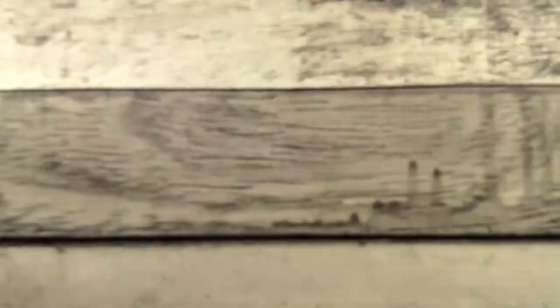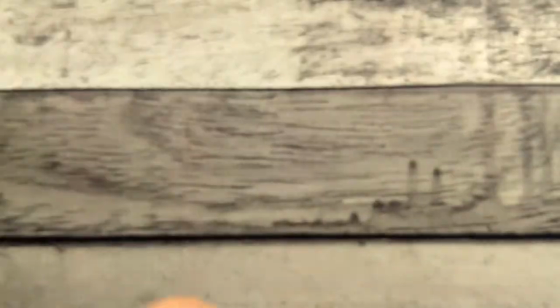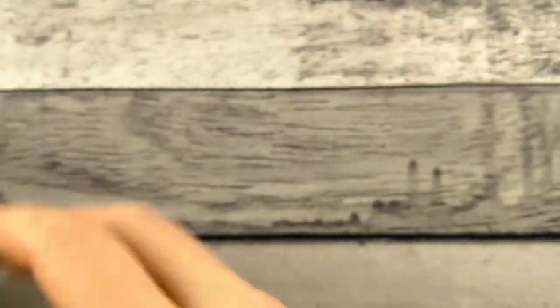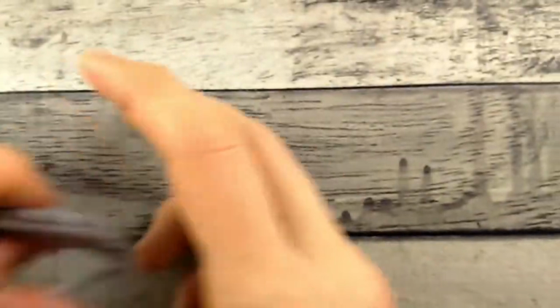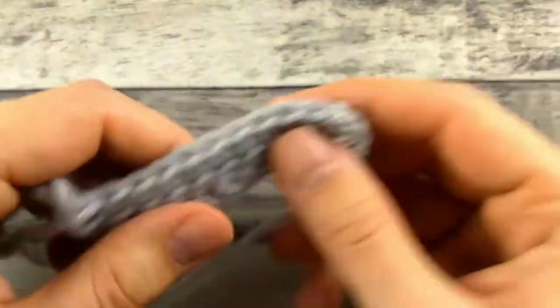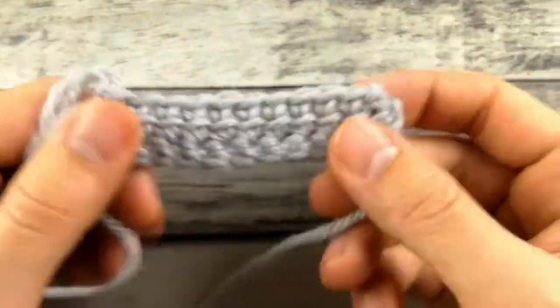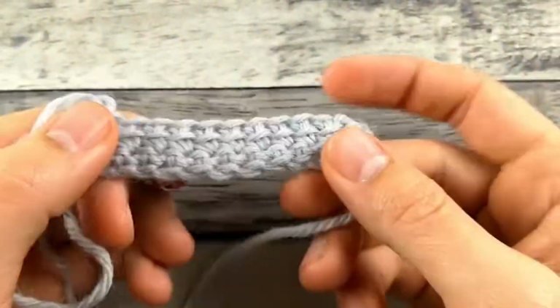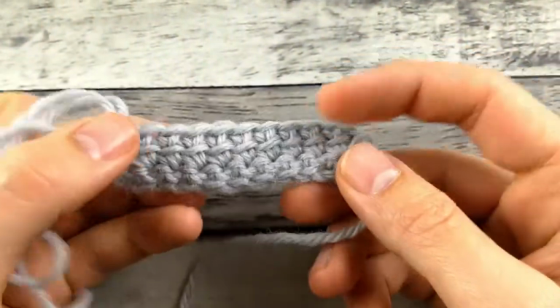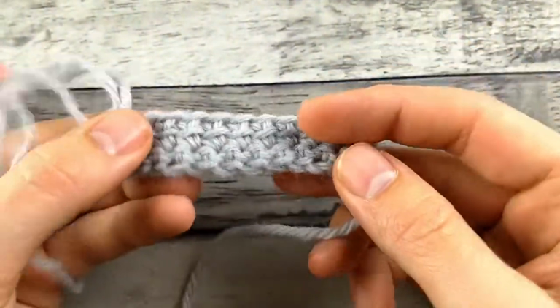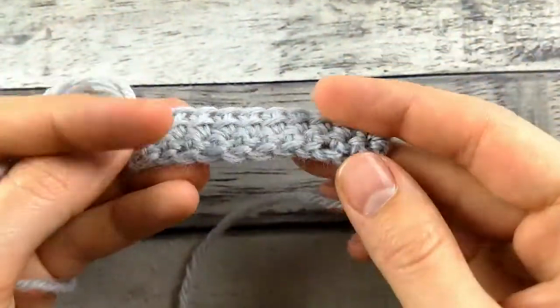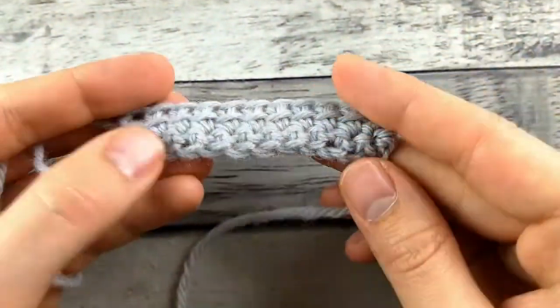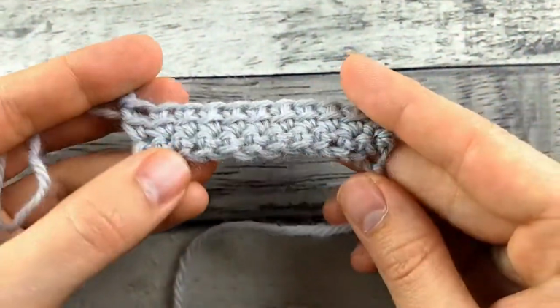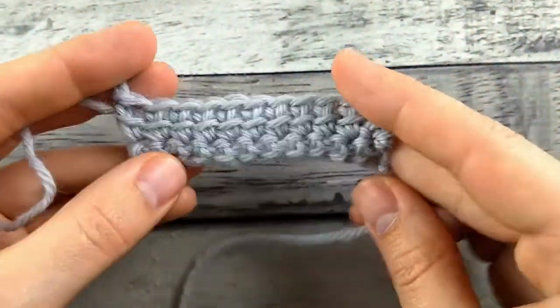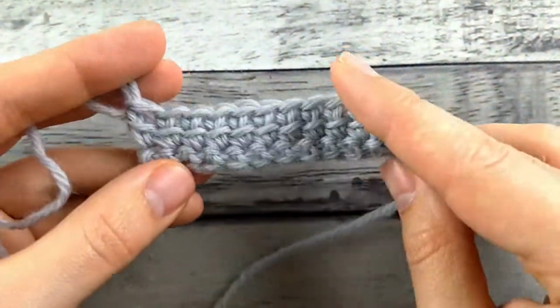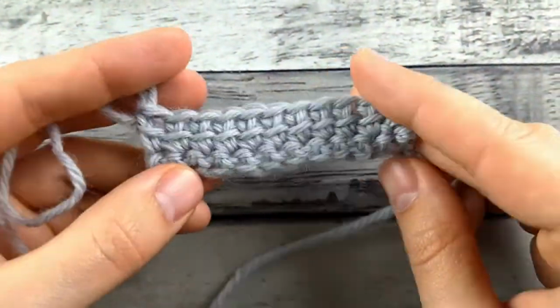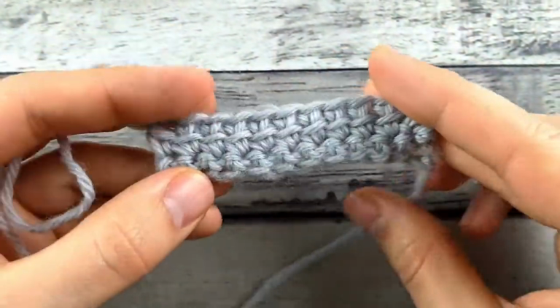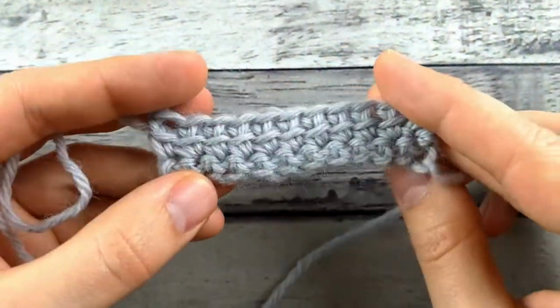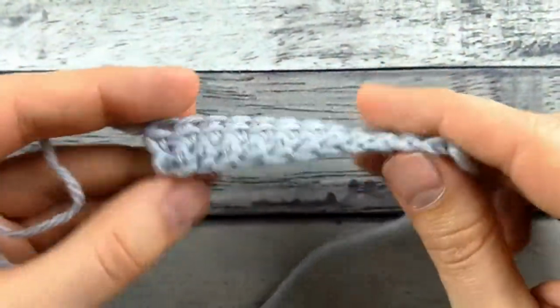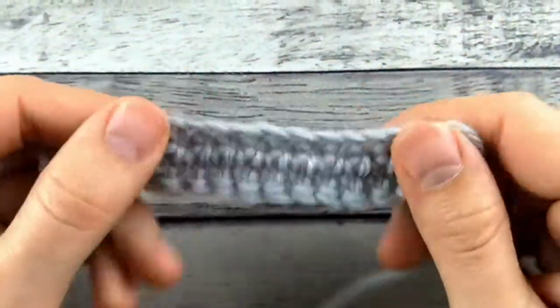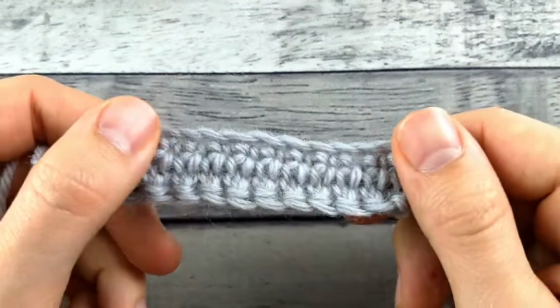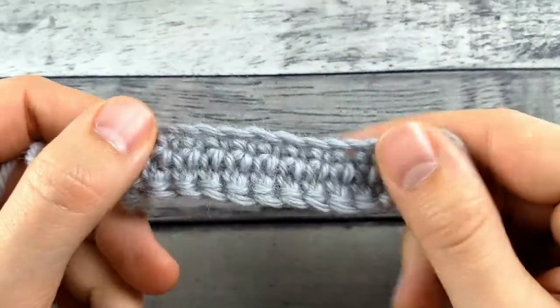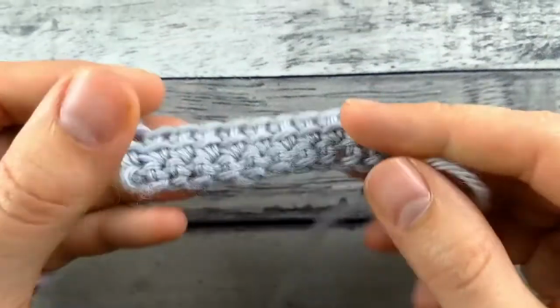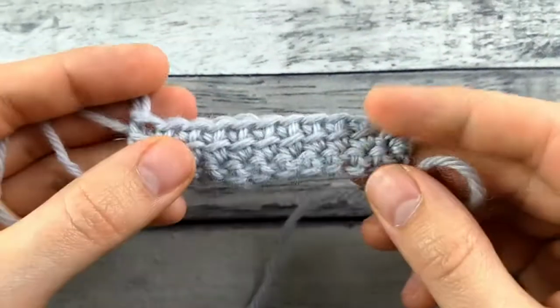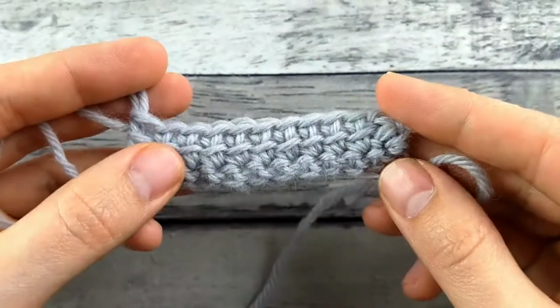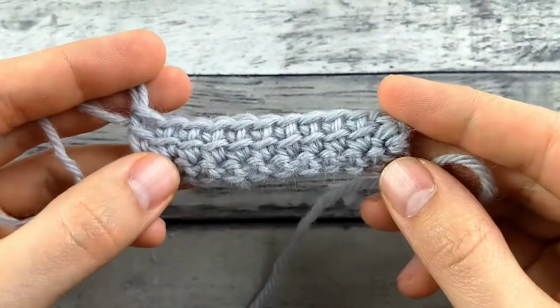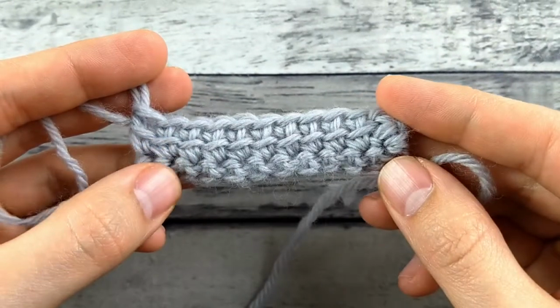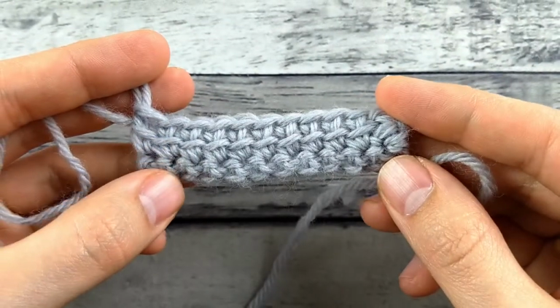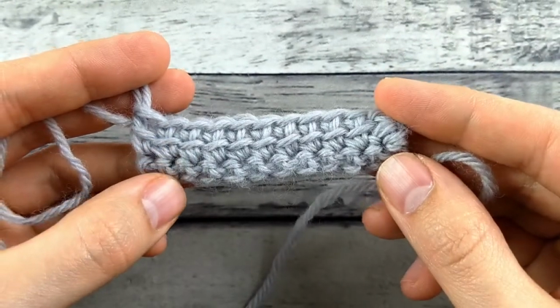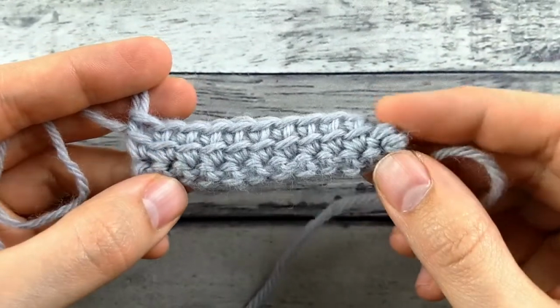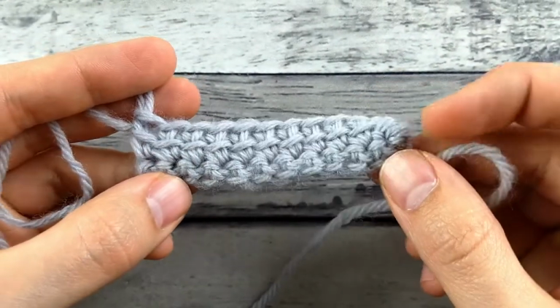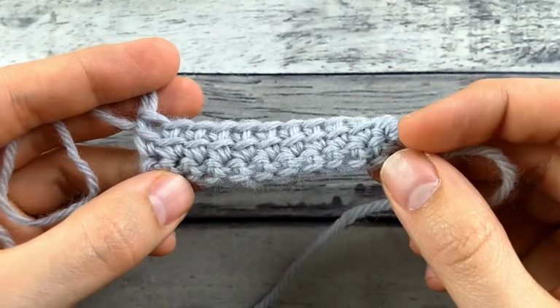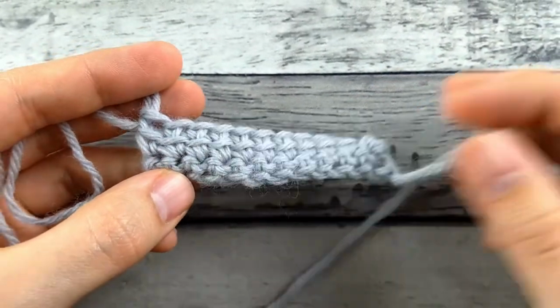I hope you like this tutorial — linked double crochet, give it a try. Maybe you'll find a new favorite stitch. Happy crocheting!